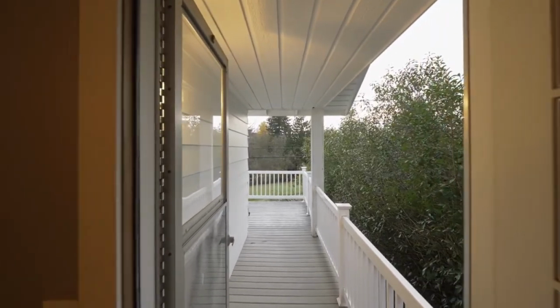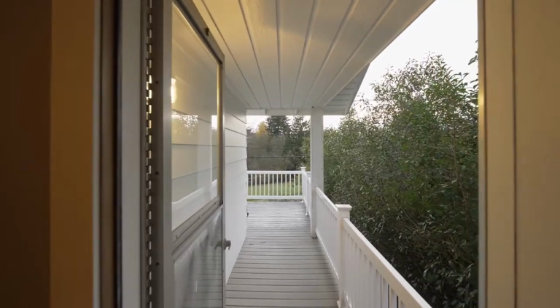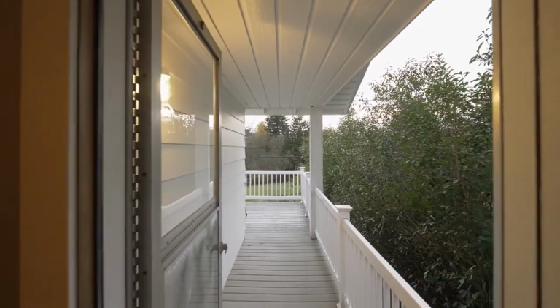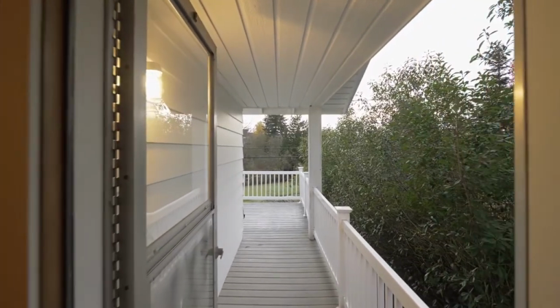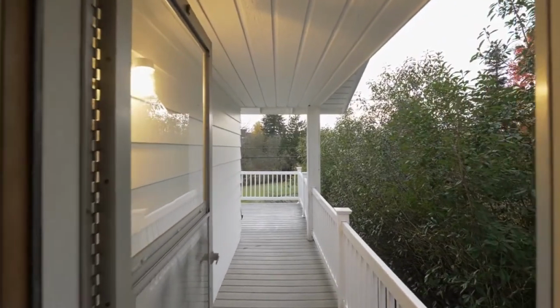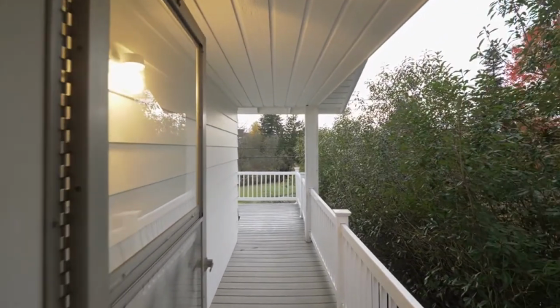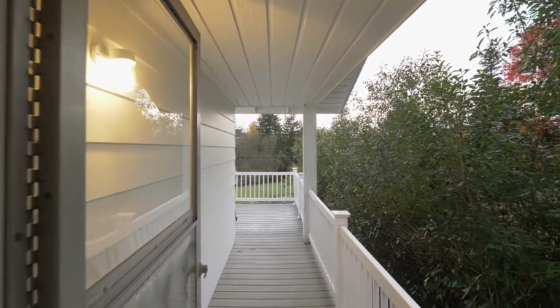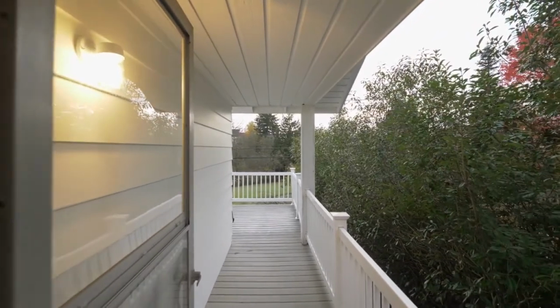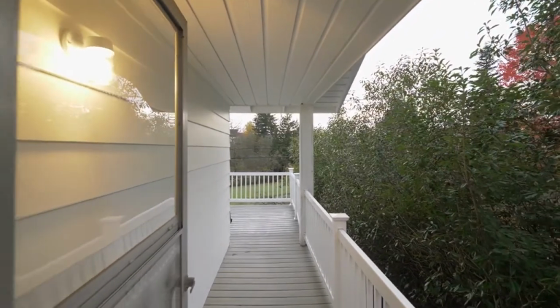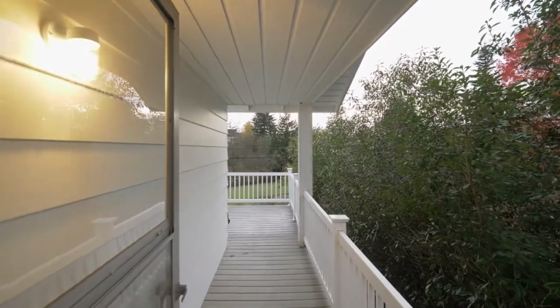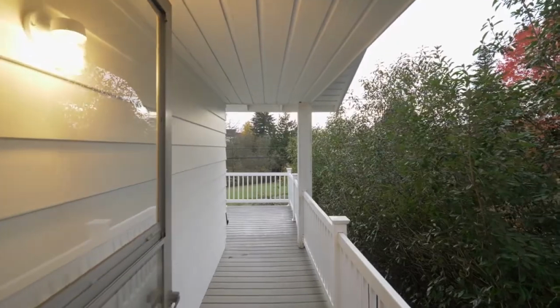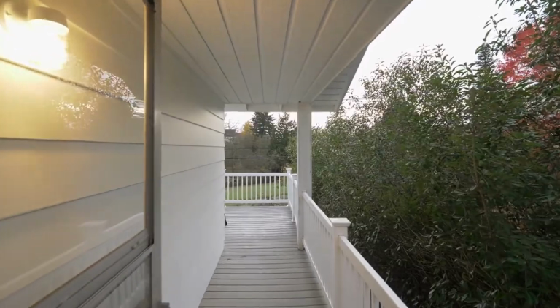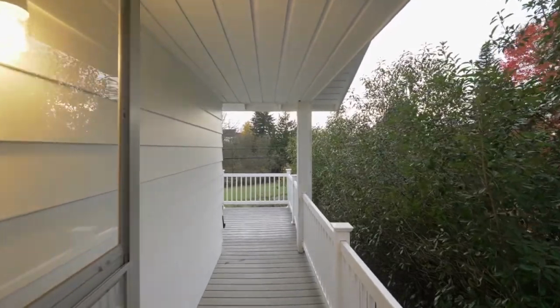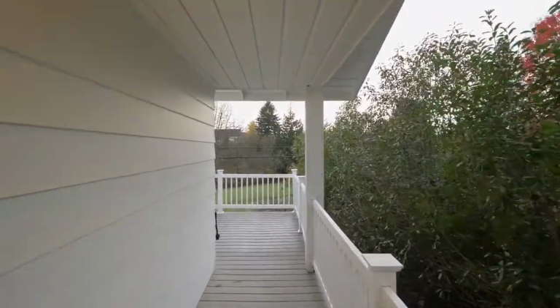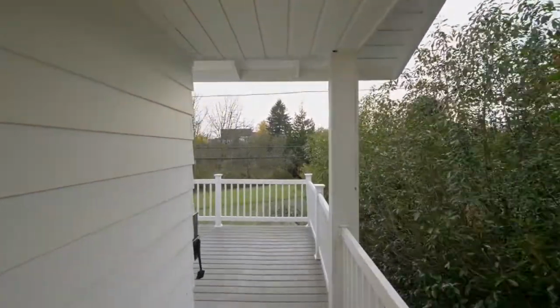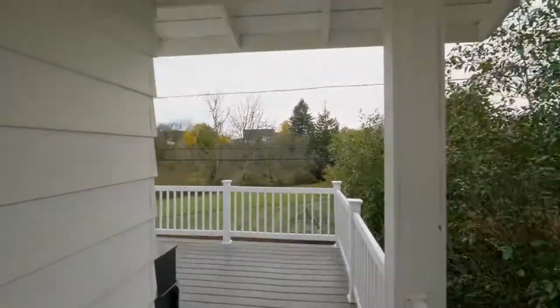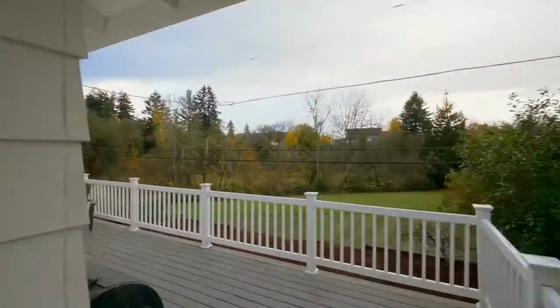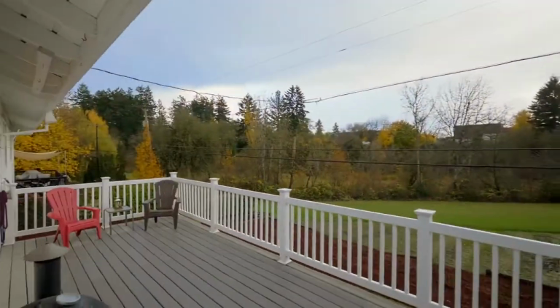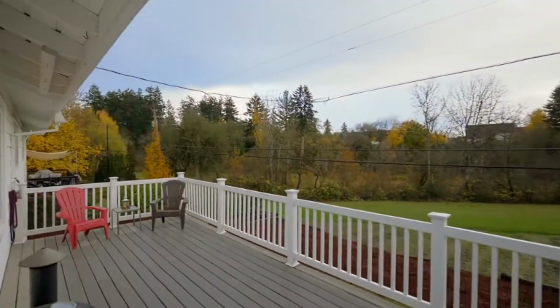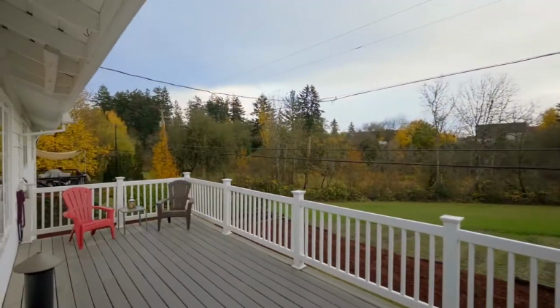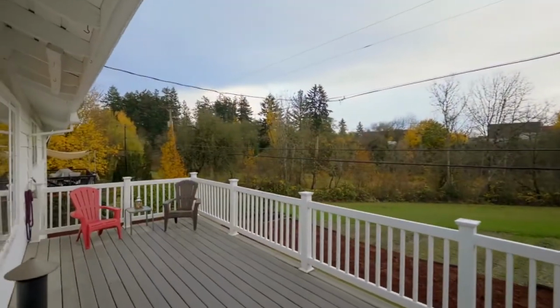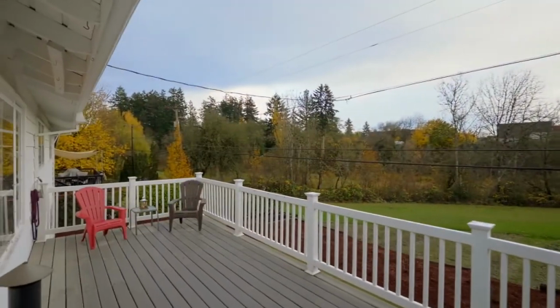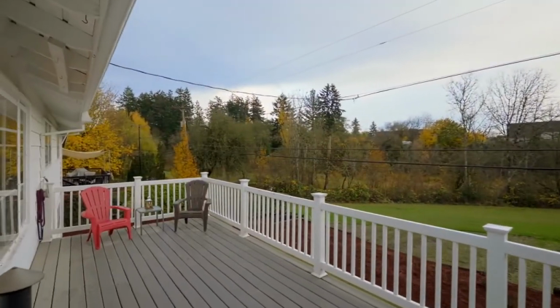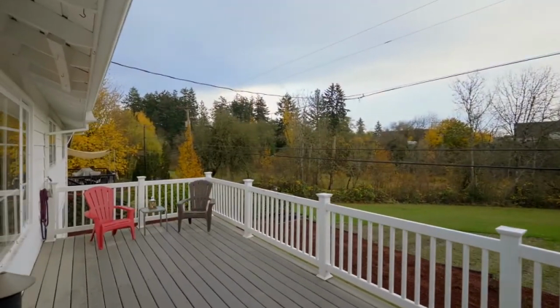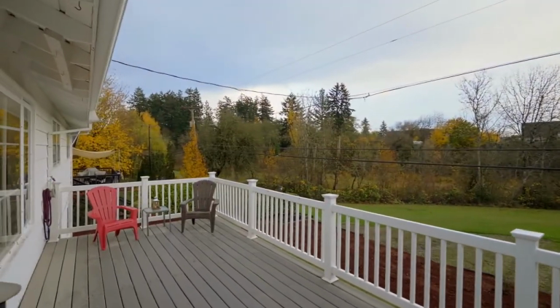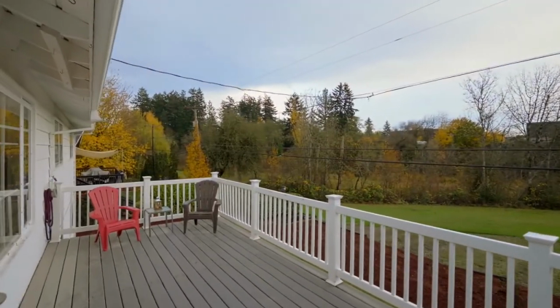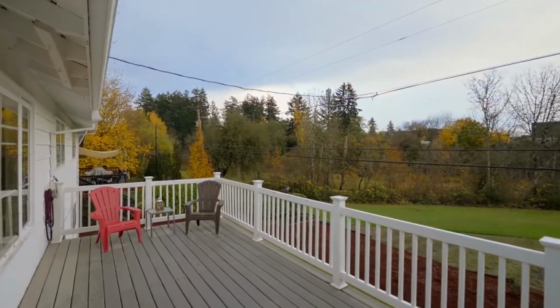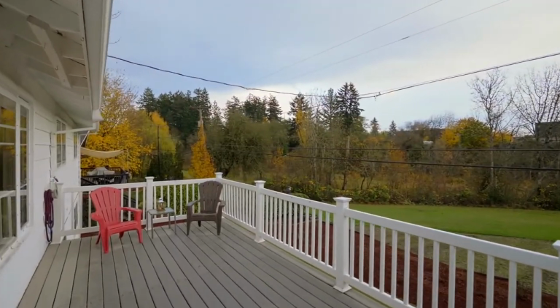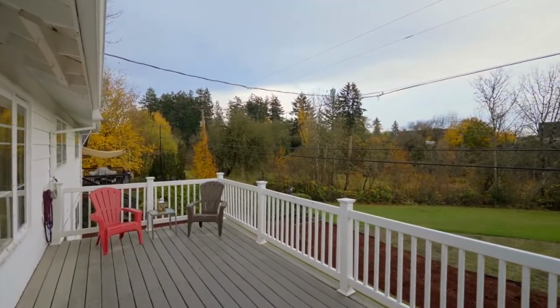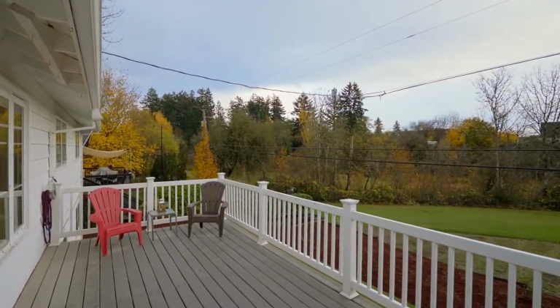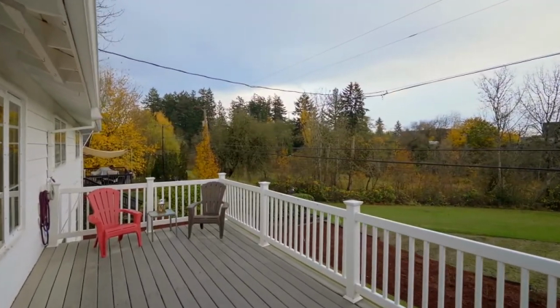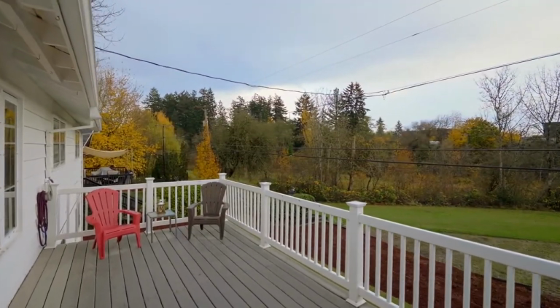Head out to the expansive Trex deck where you can unwind by the peaceful pastoral setting.